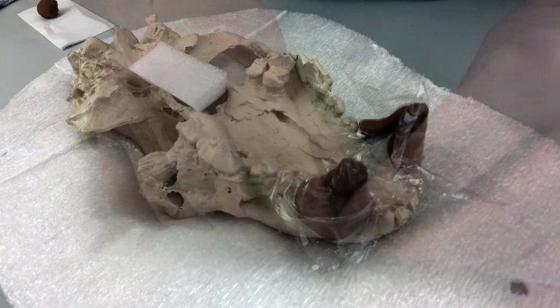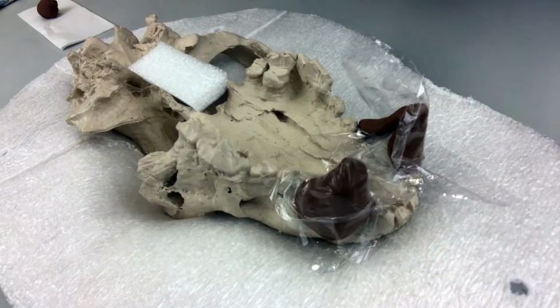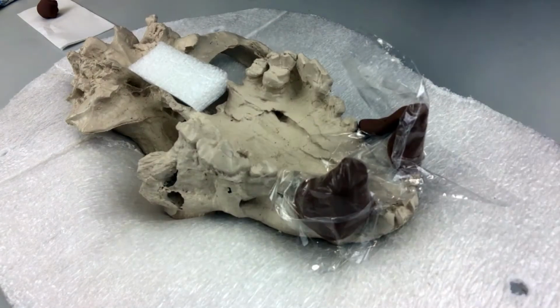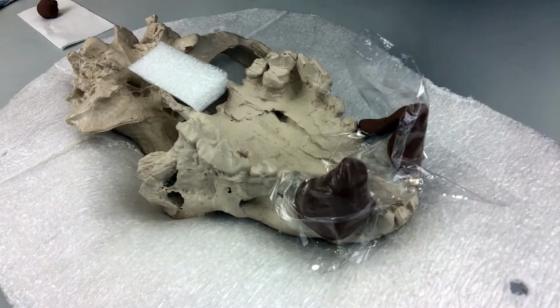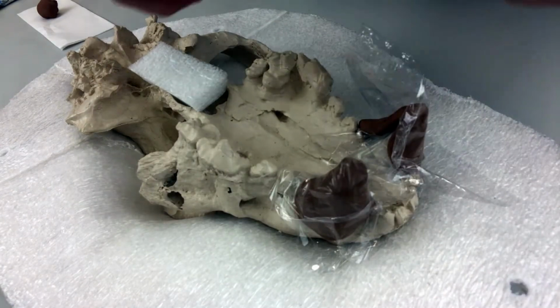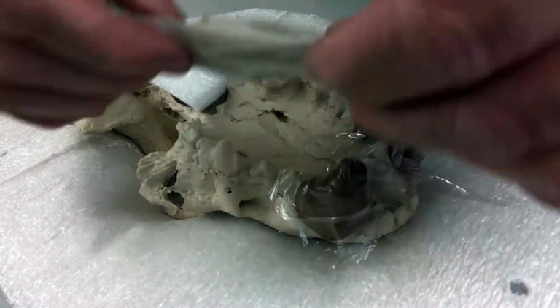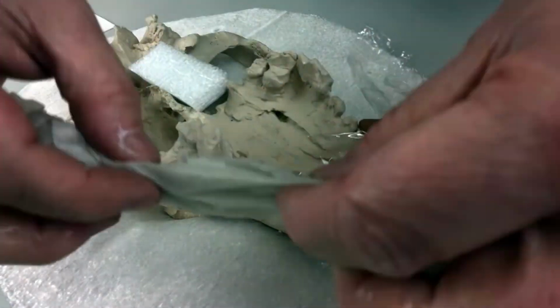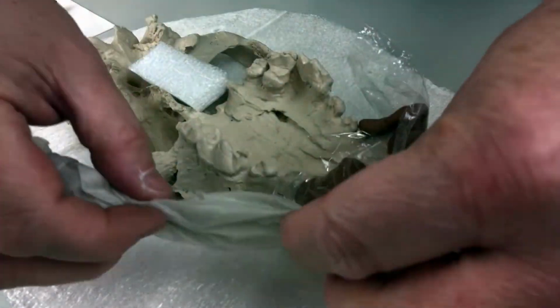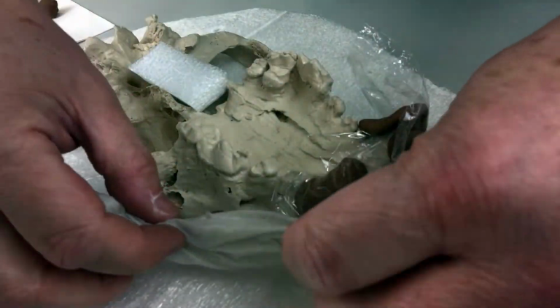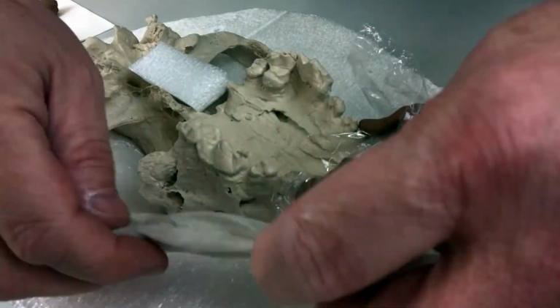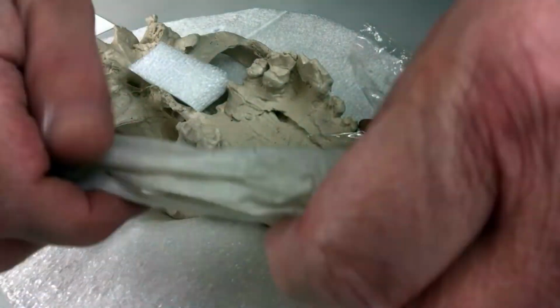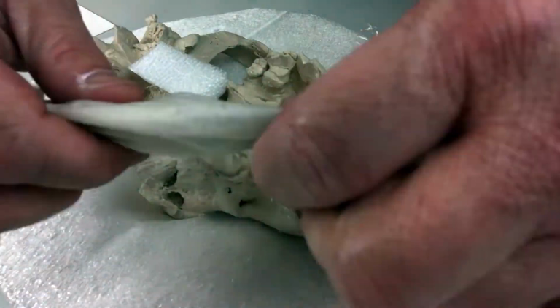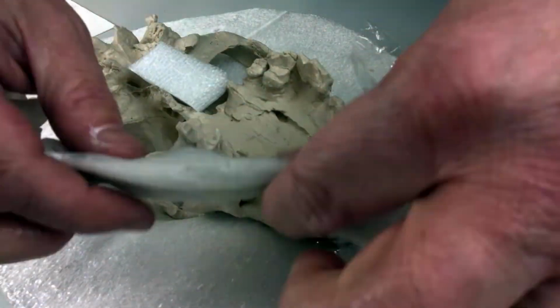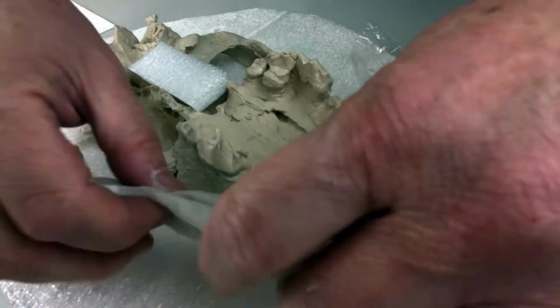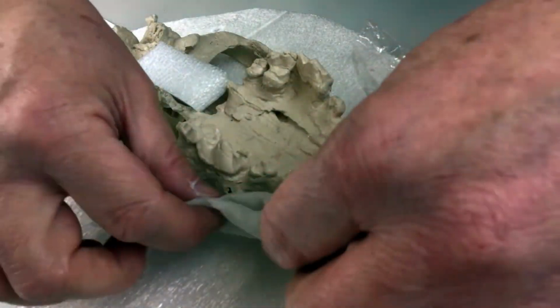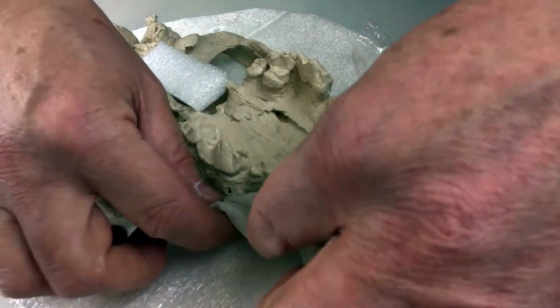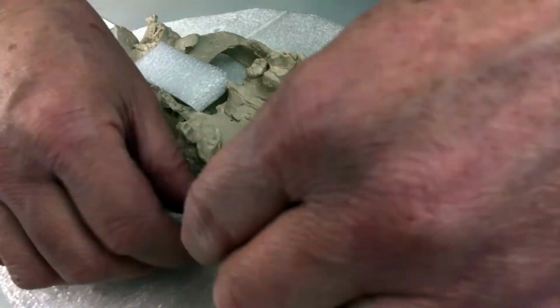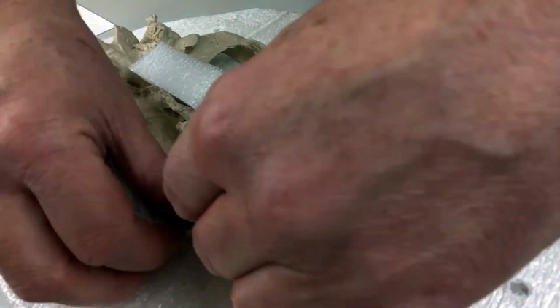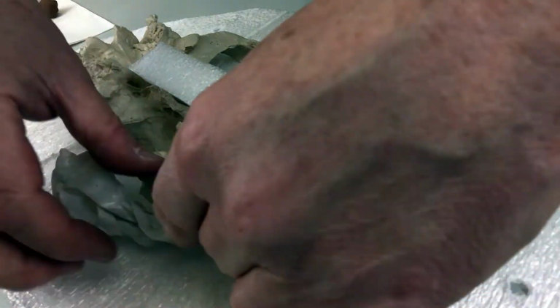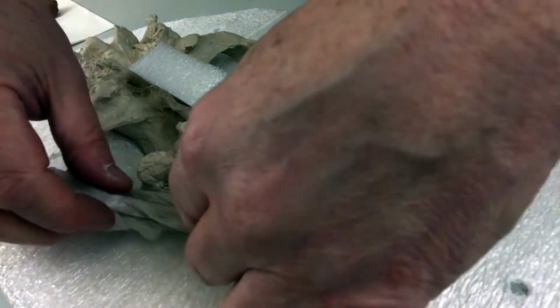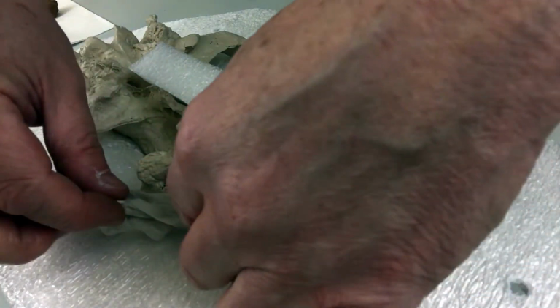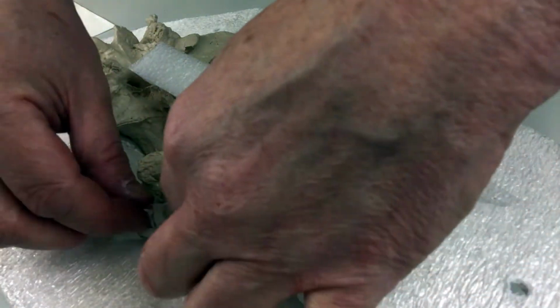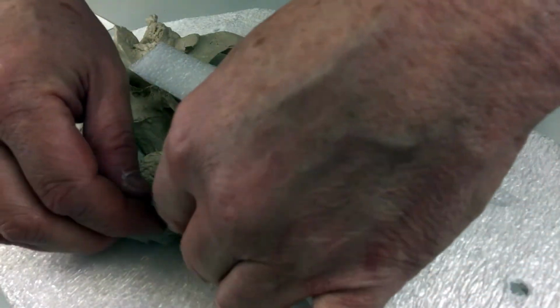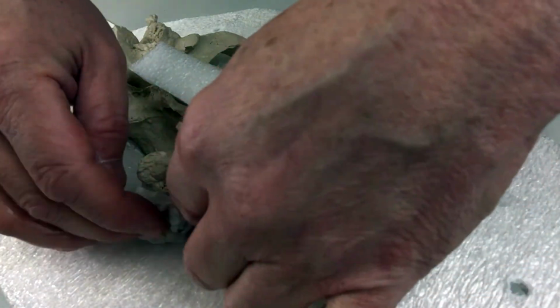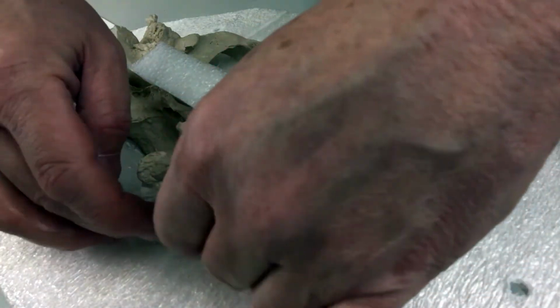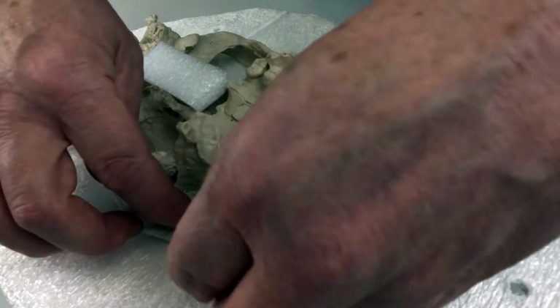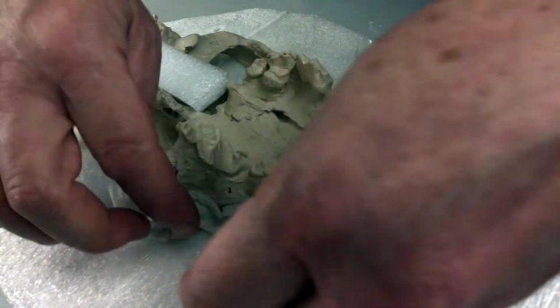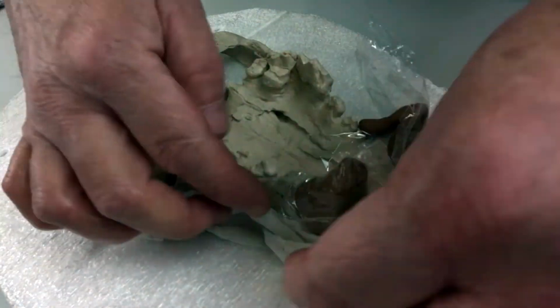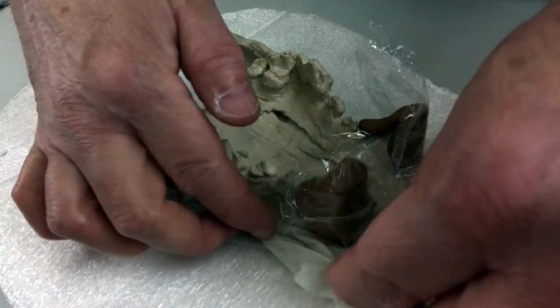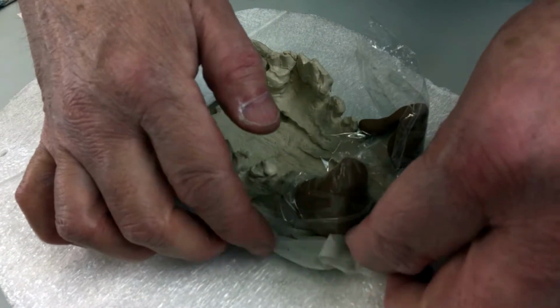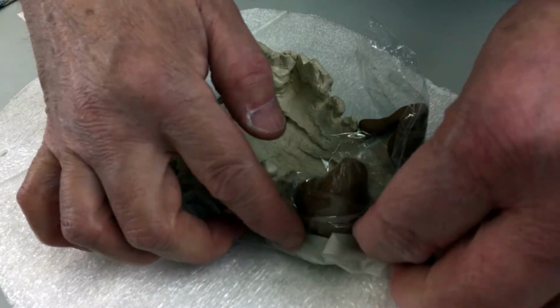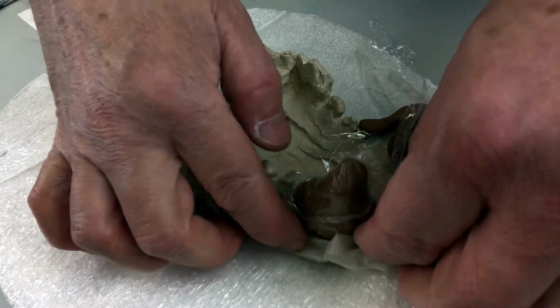A quick fill for the gap around the fossil at the seam line is damp paper towel.